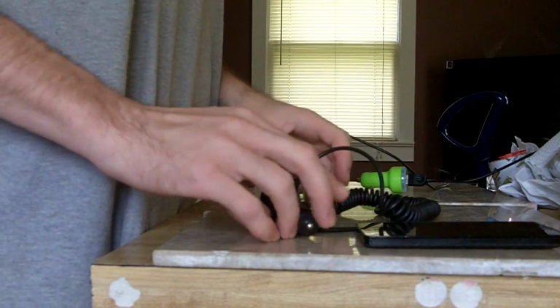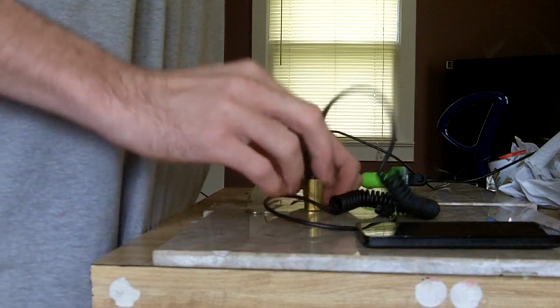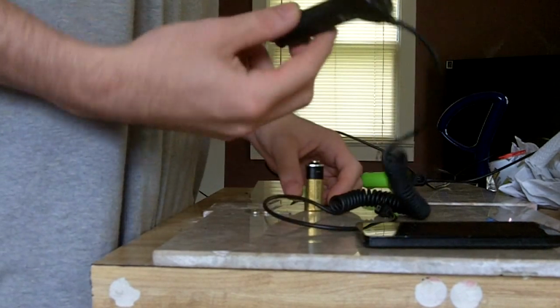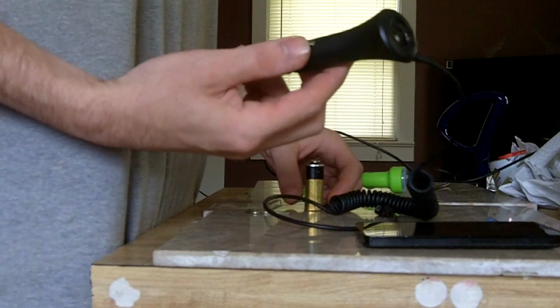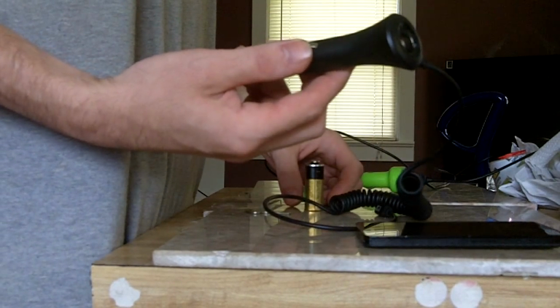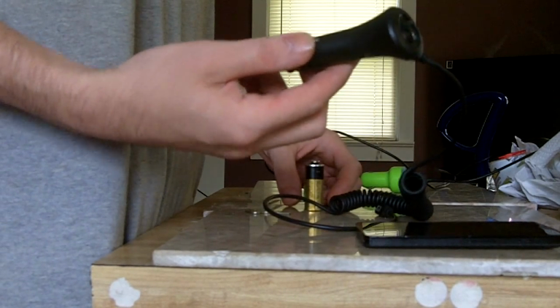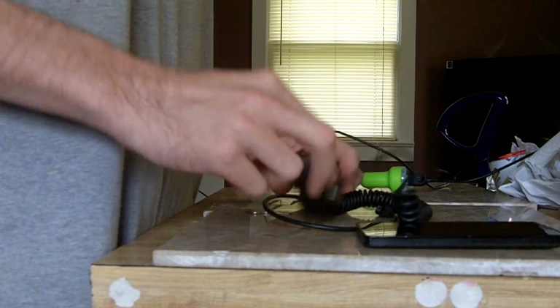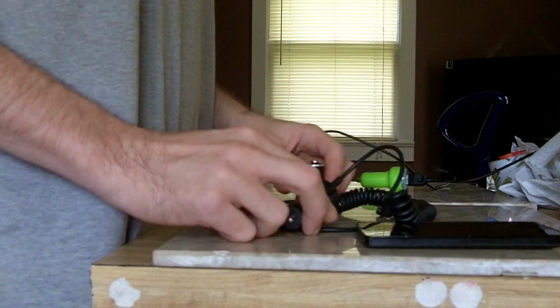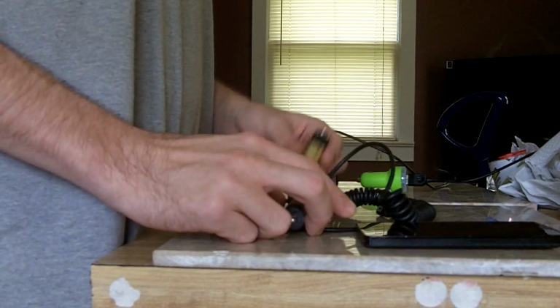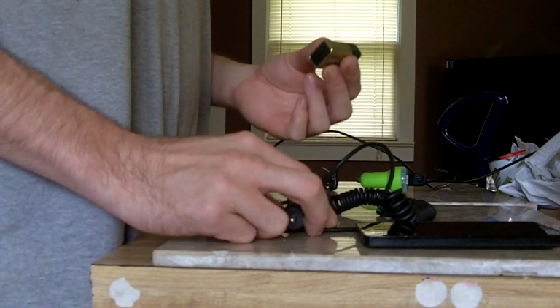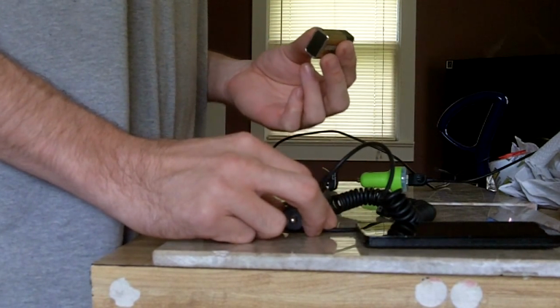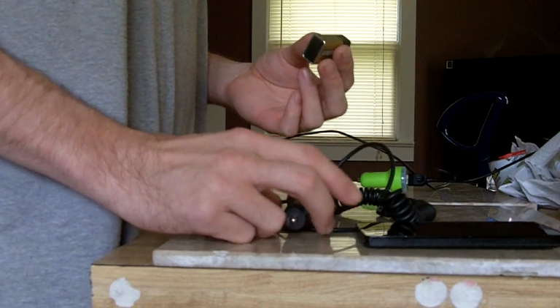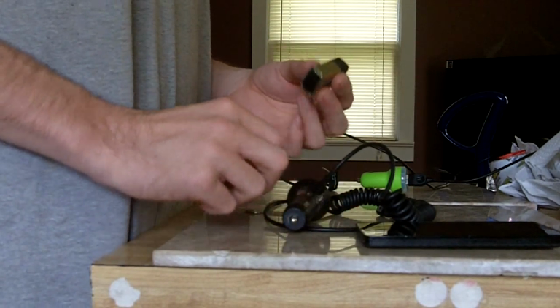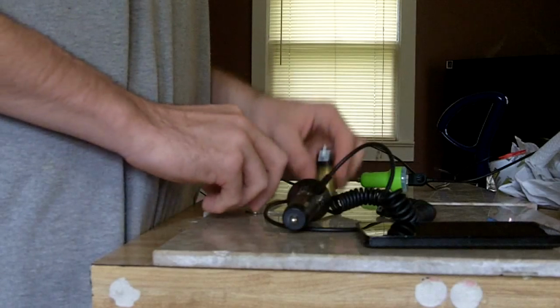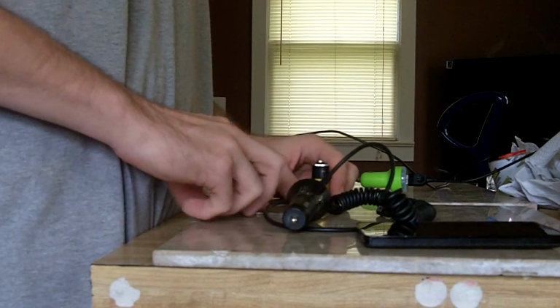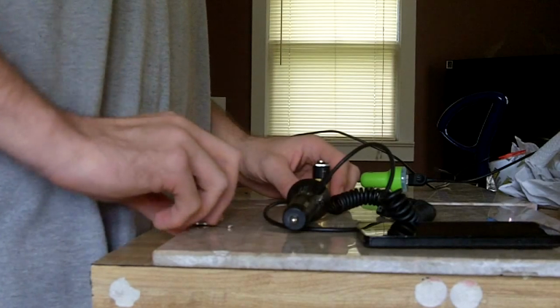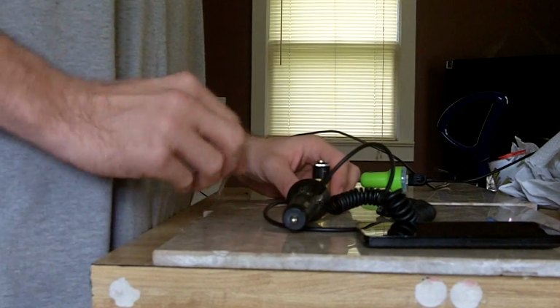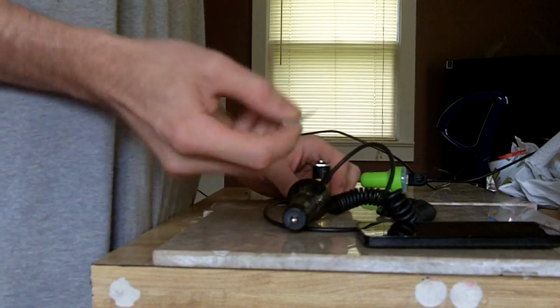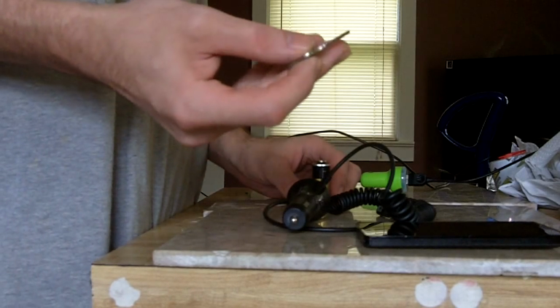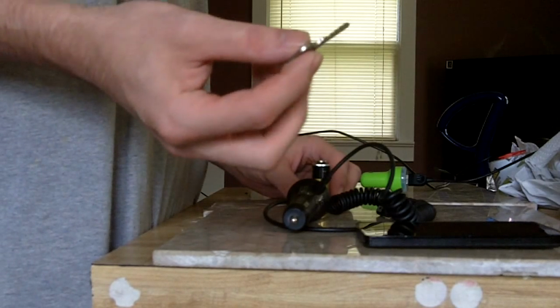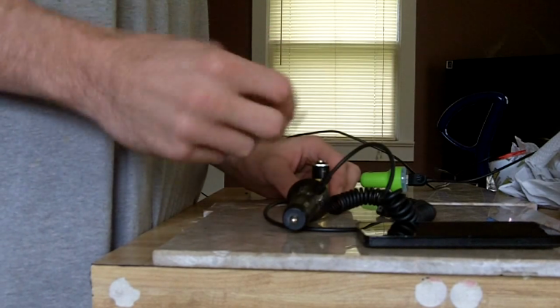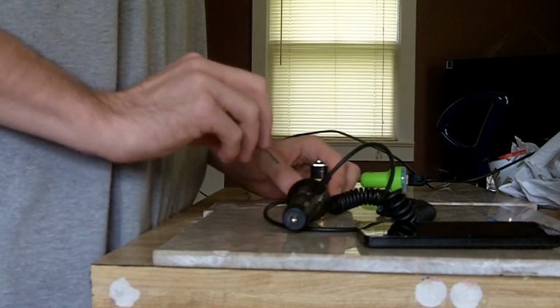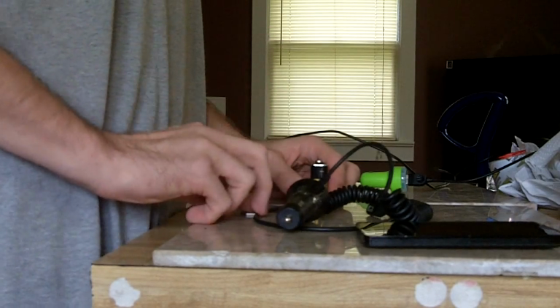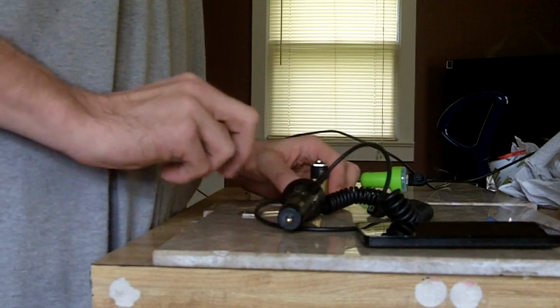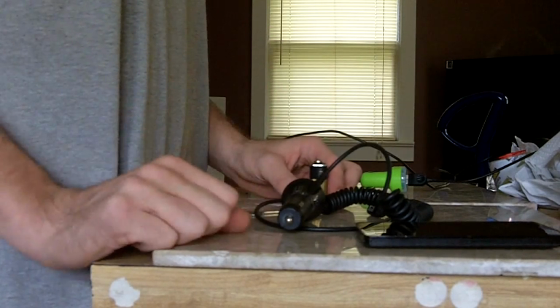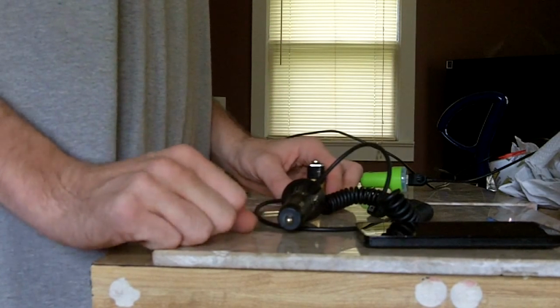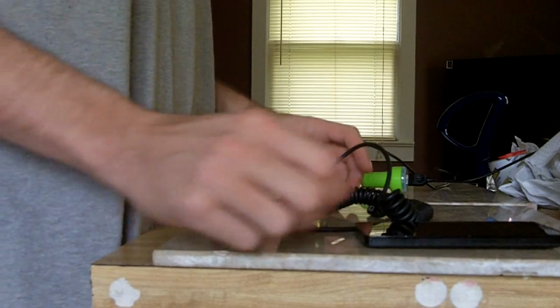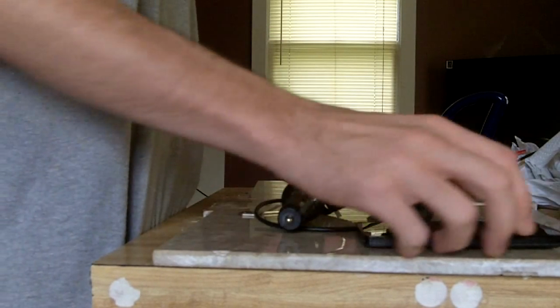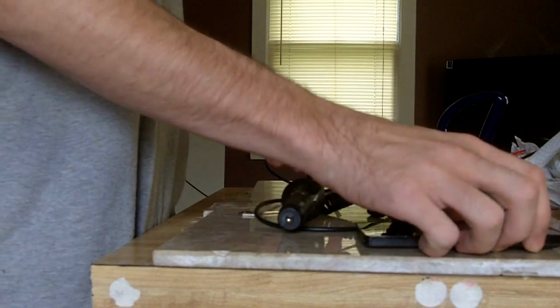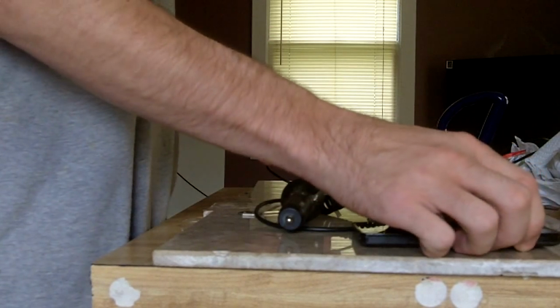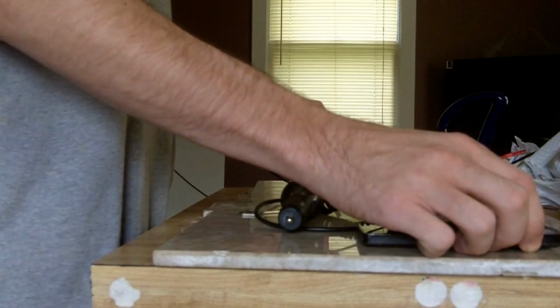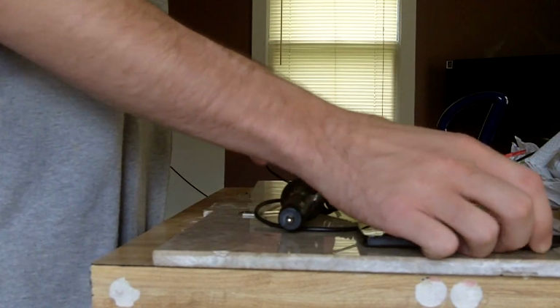We've got a car charger, 9 volt battery, and an Ace house key. Ace — a brand that sucks.